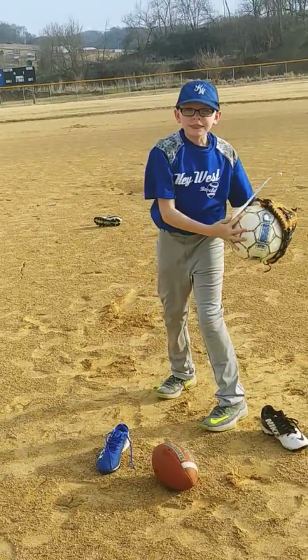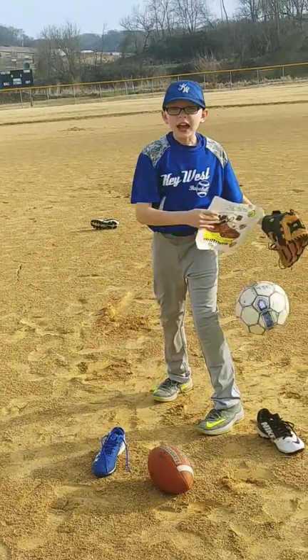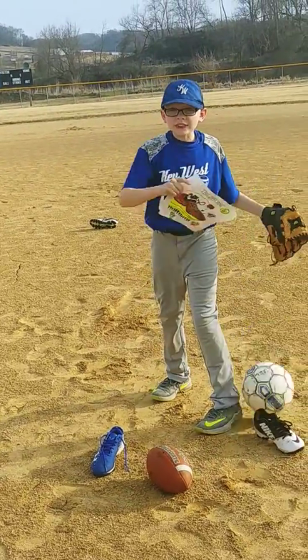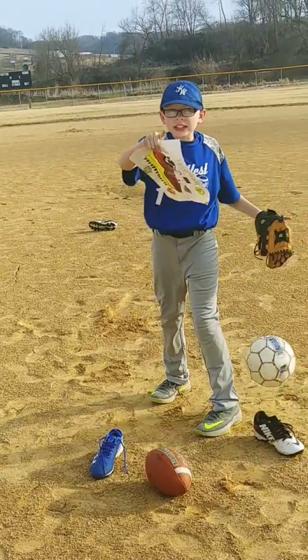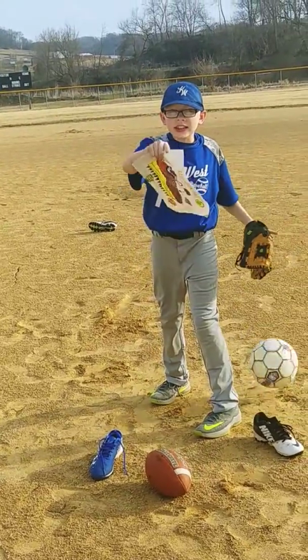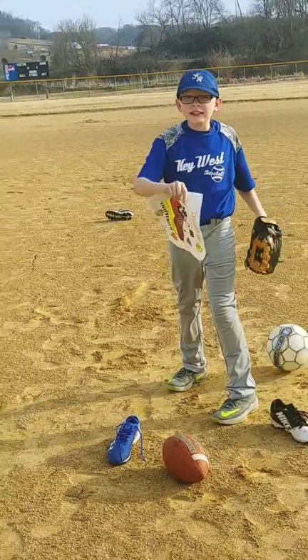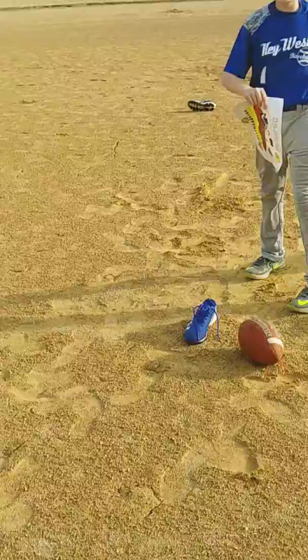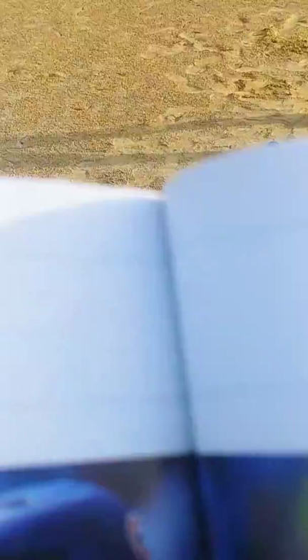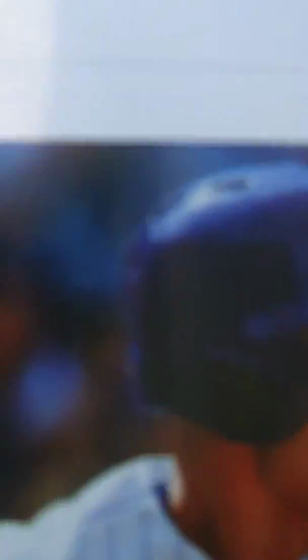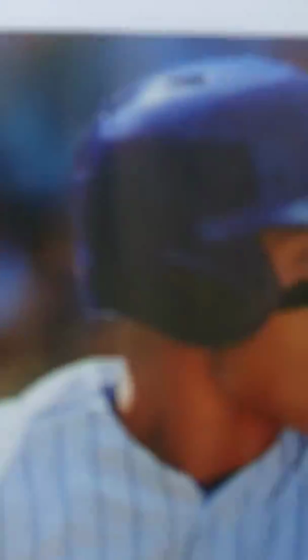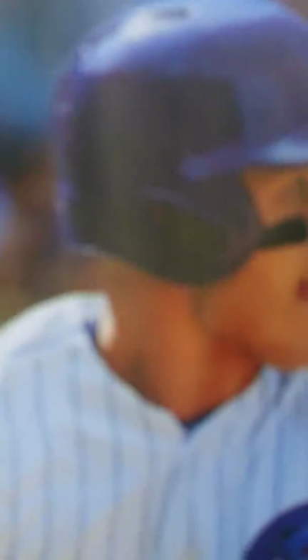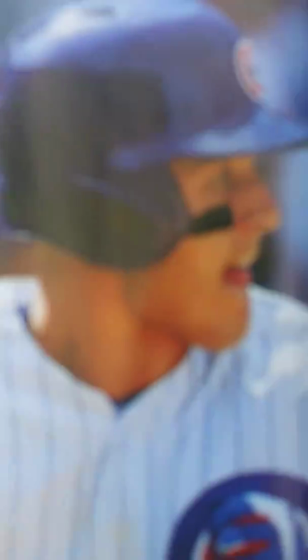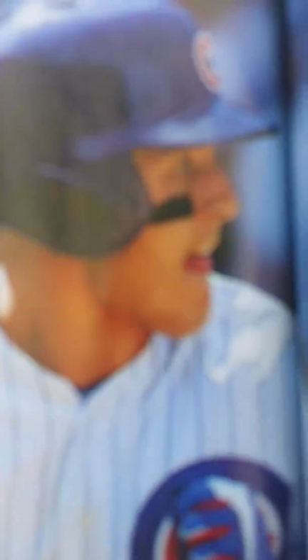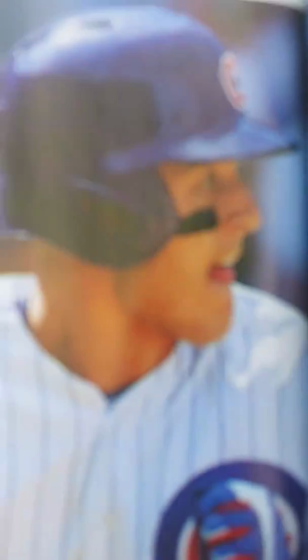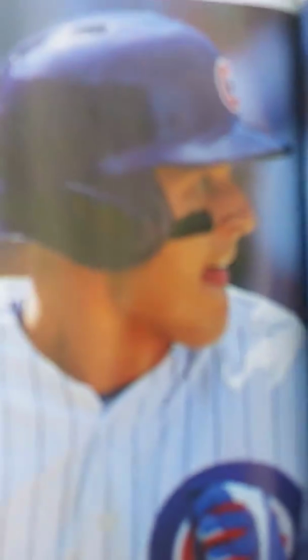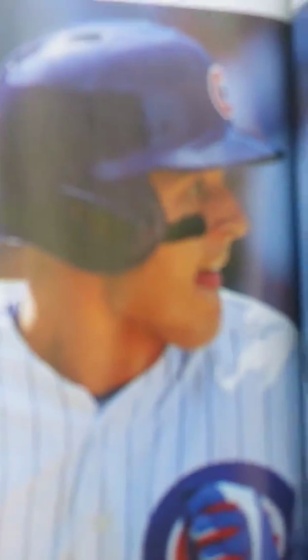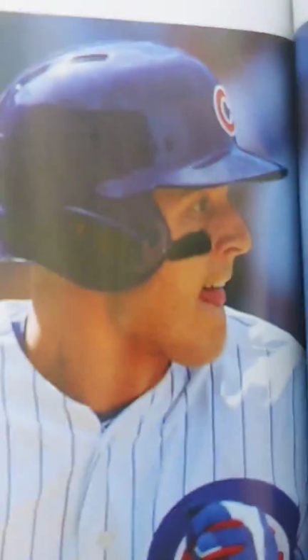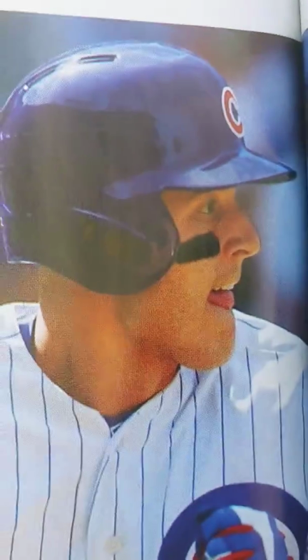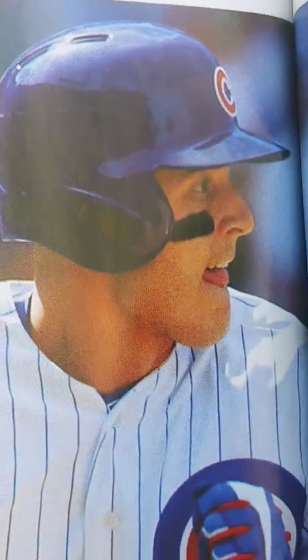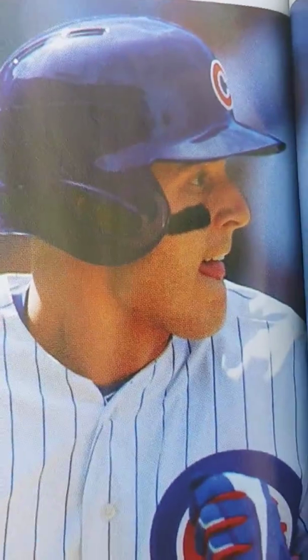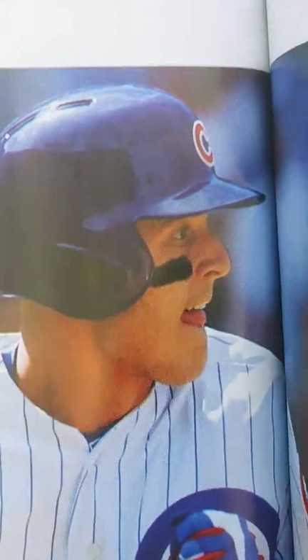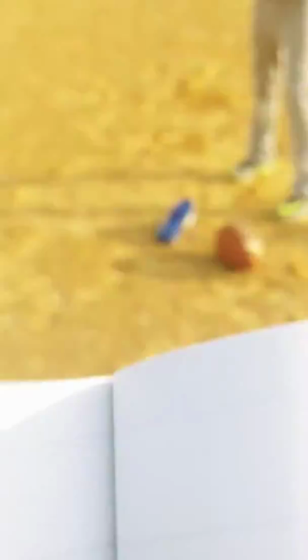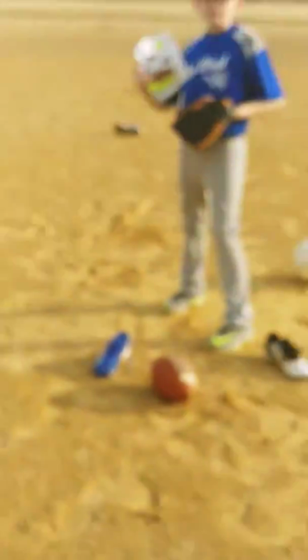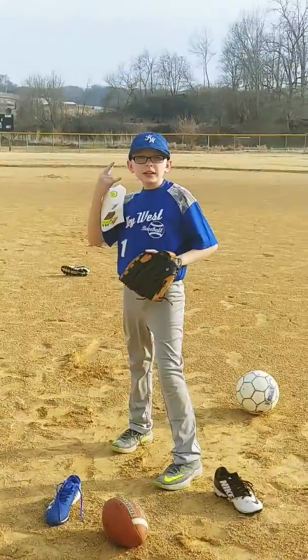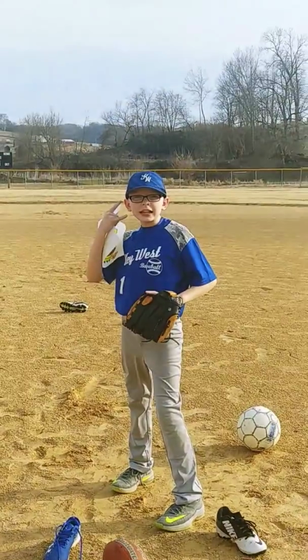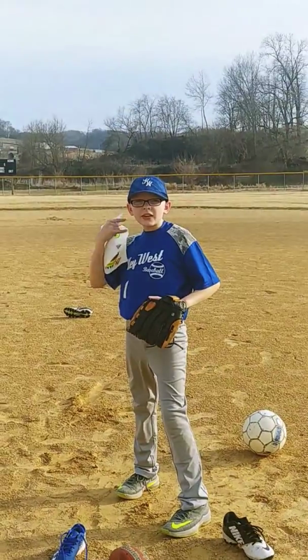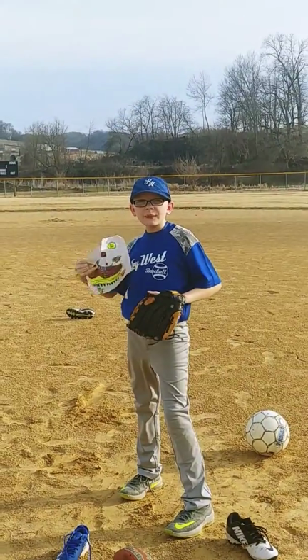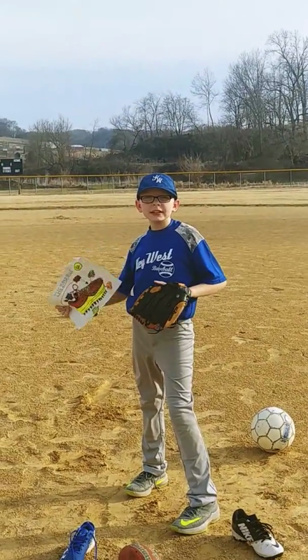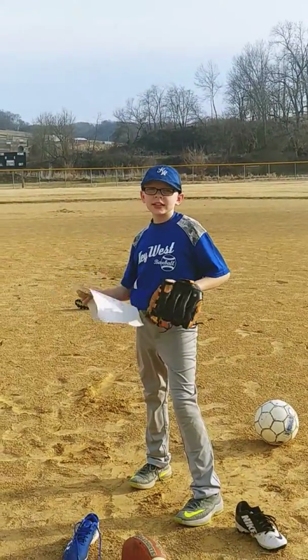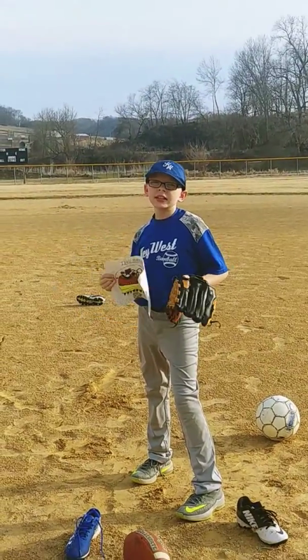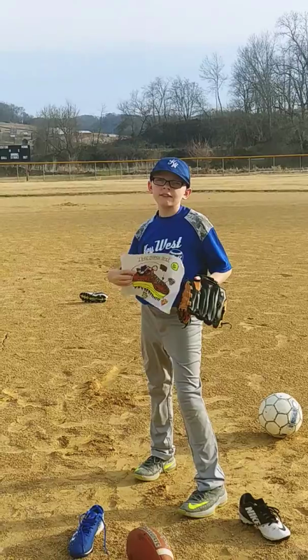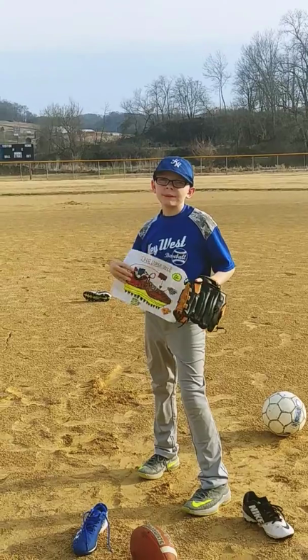I've seen Anthony Rizzo use these cleats to run around the bases for baseball, and one day he called me and said he loves them.